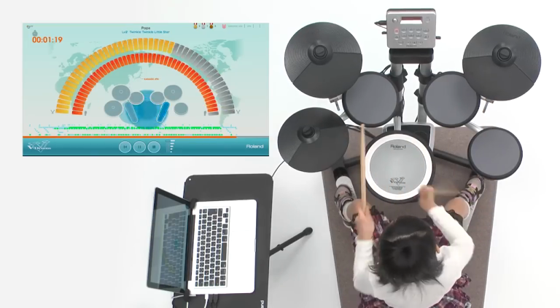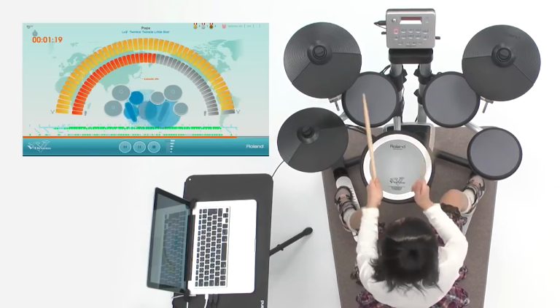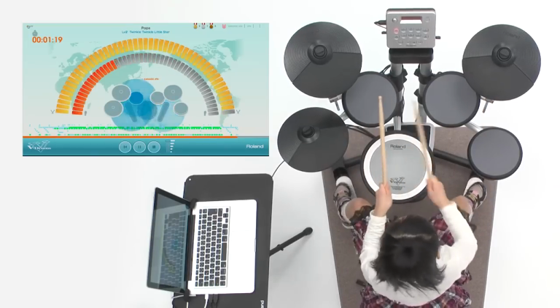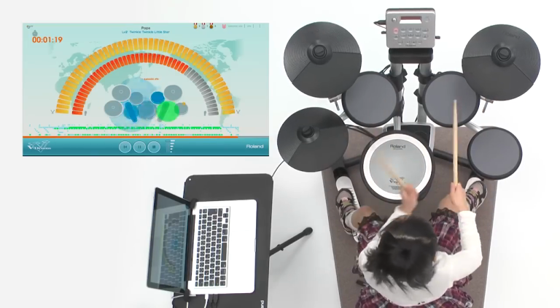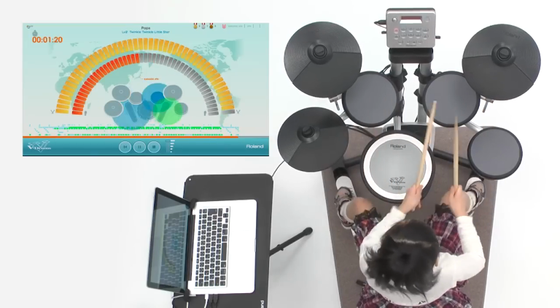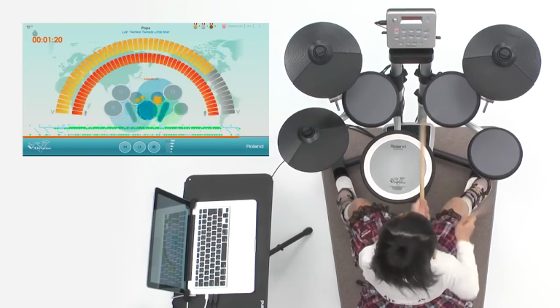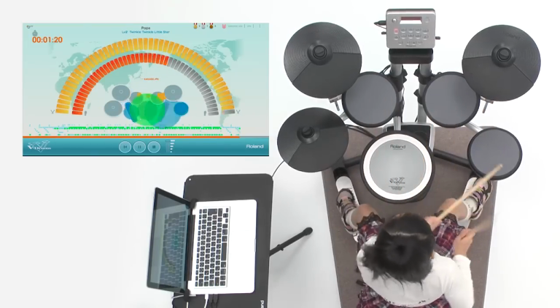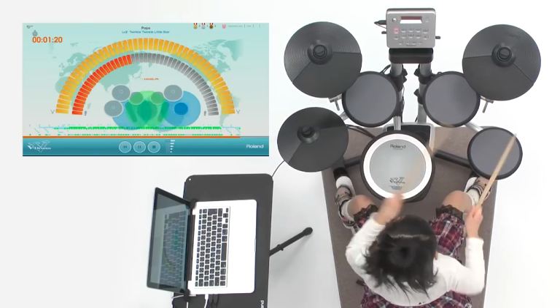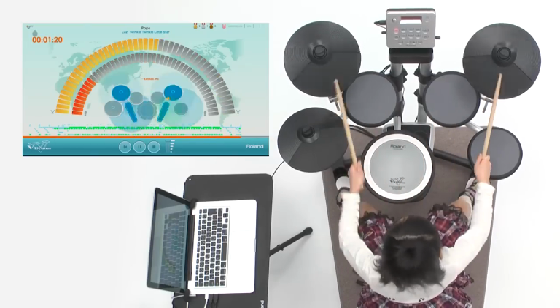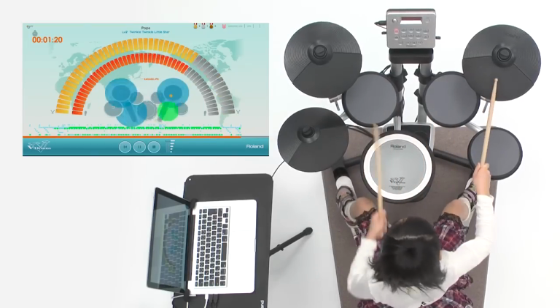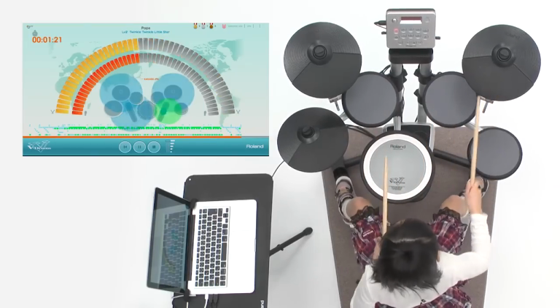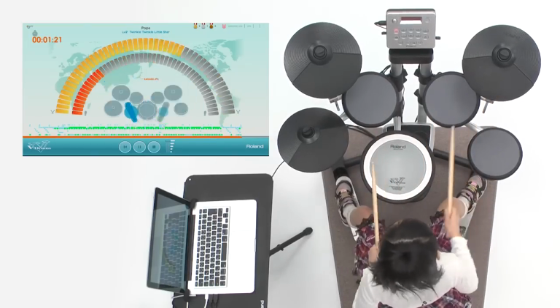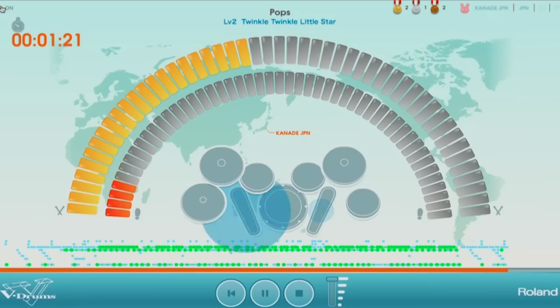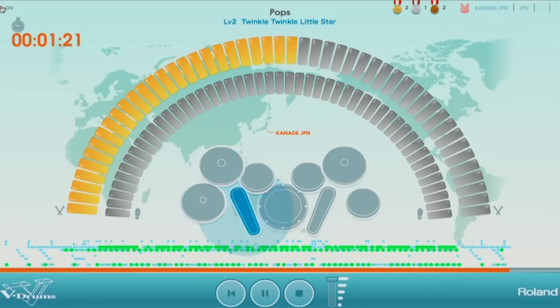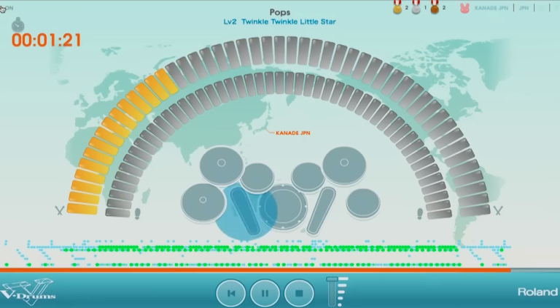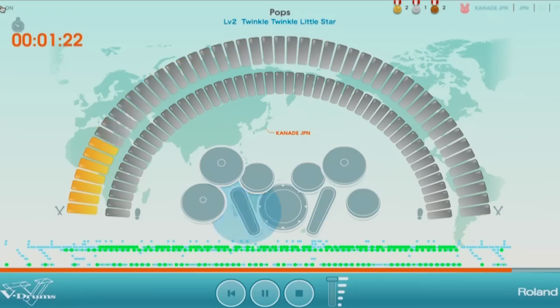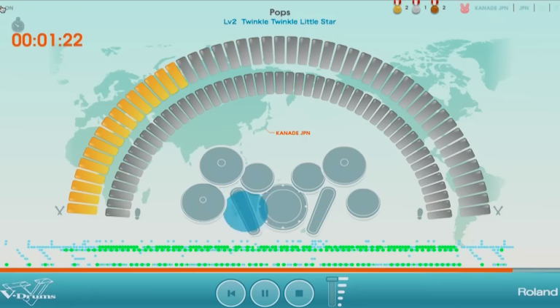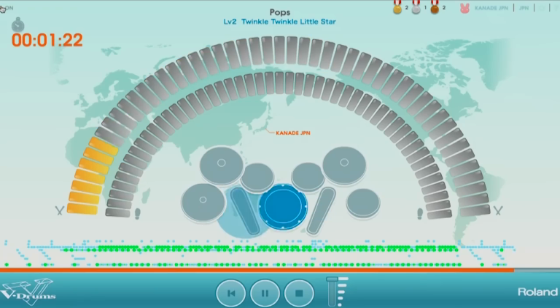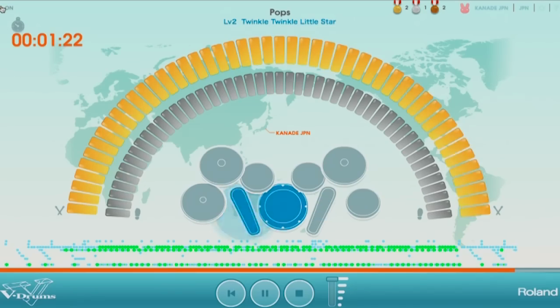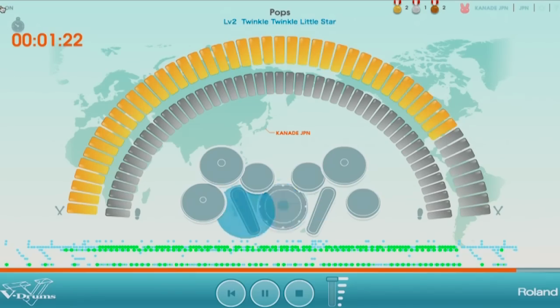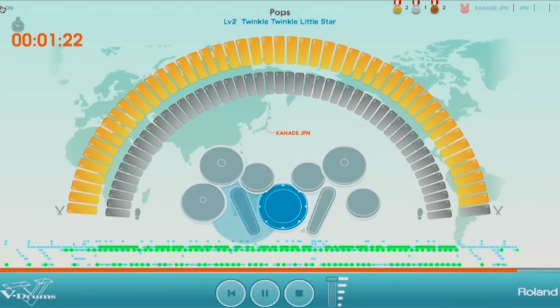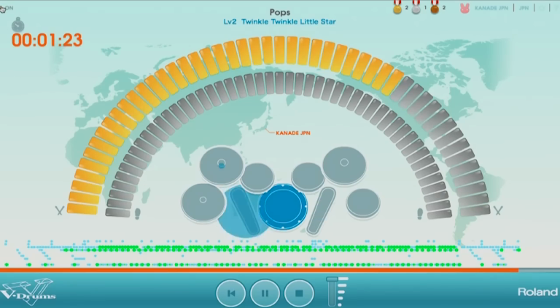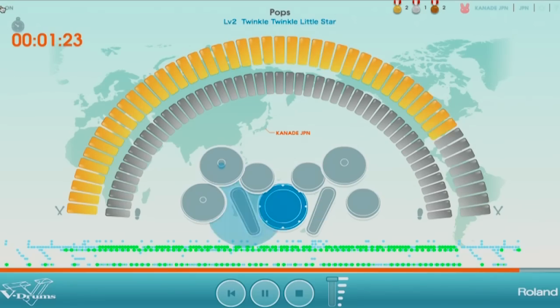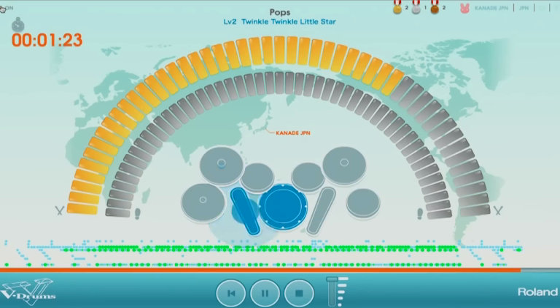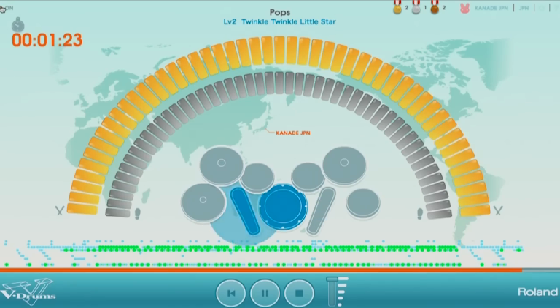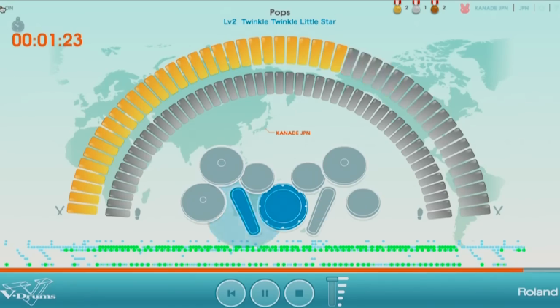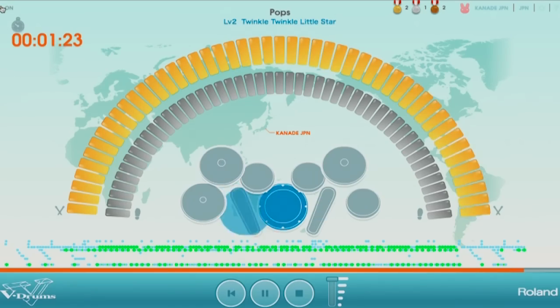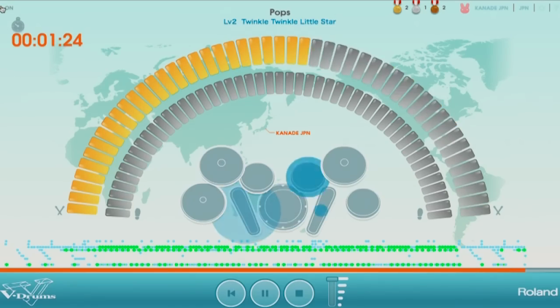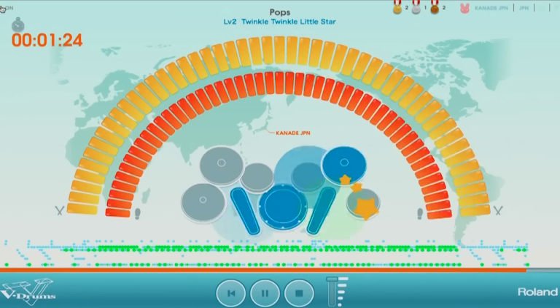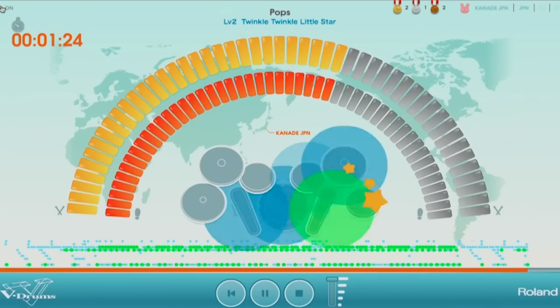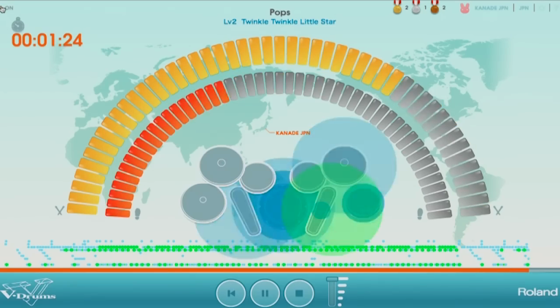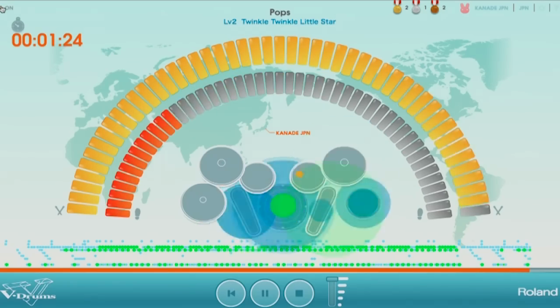Roland V-Drums FriendJam Kids, now available to download for free from the Roland website.